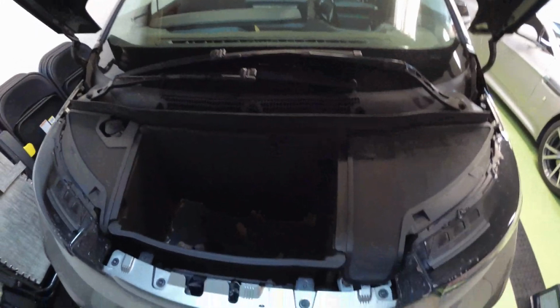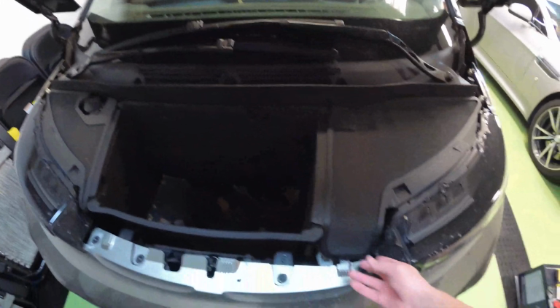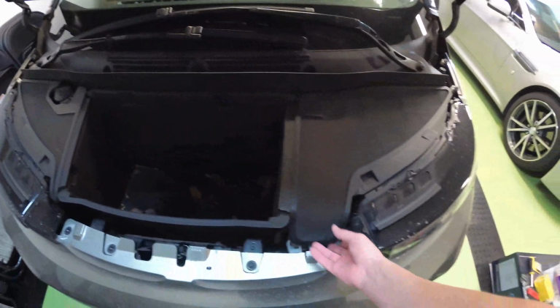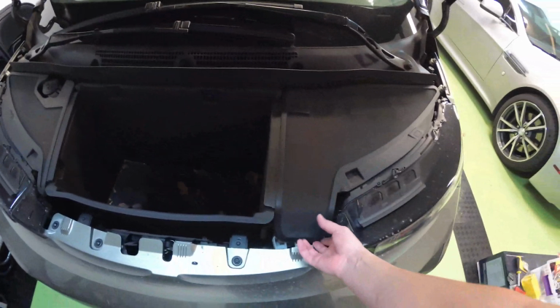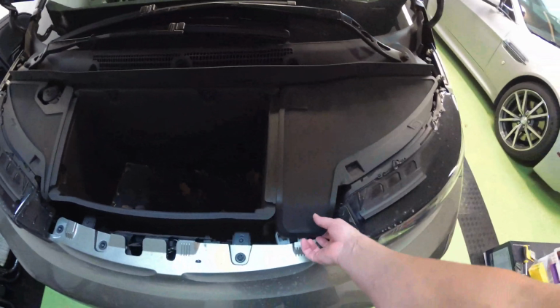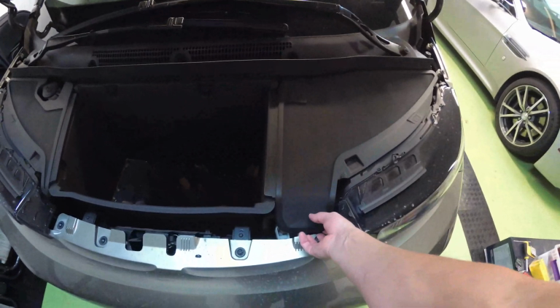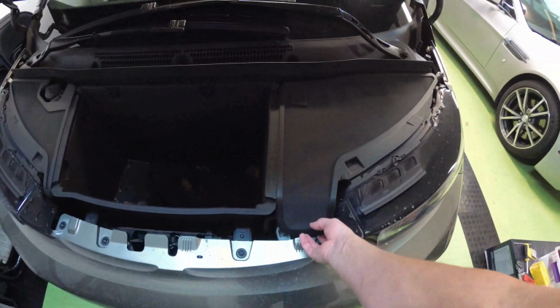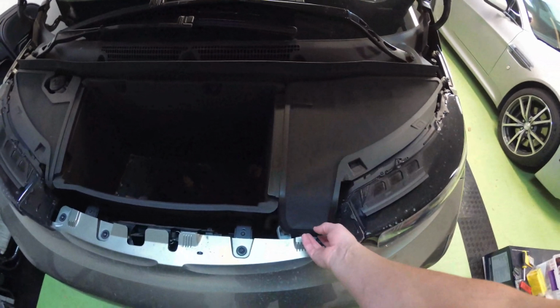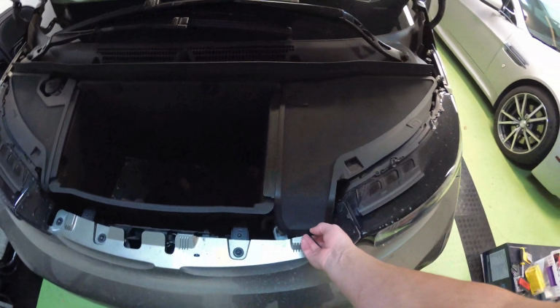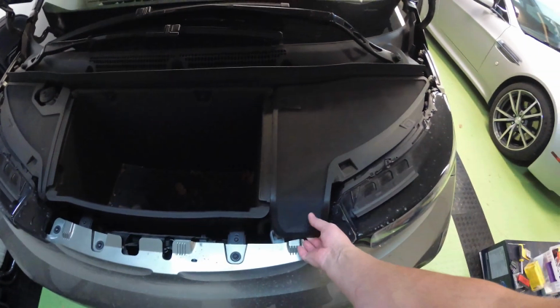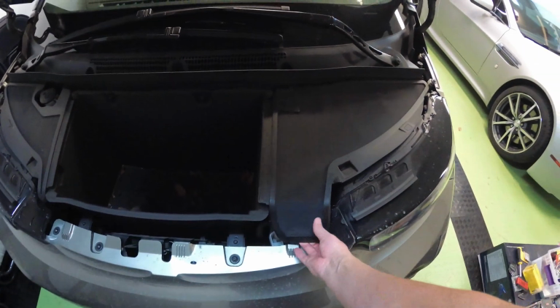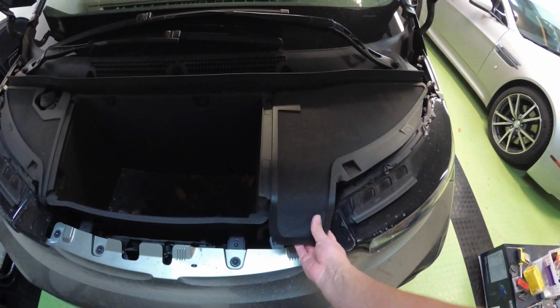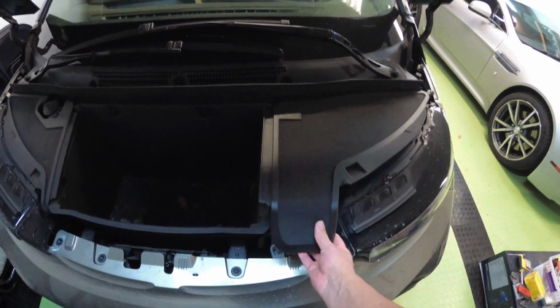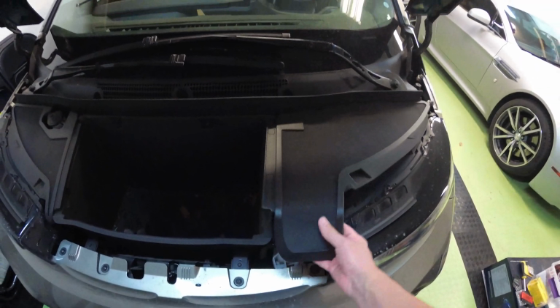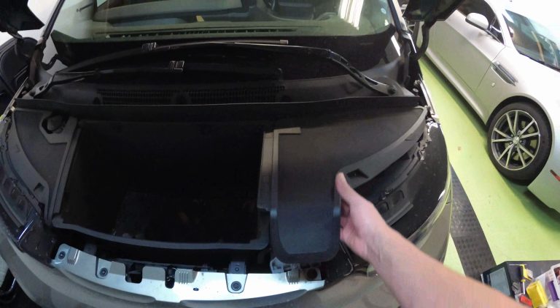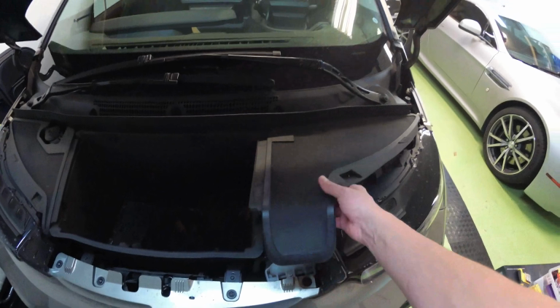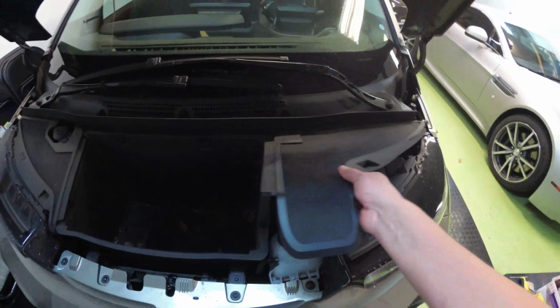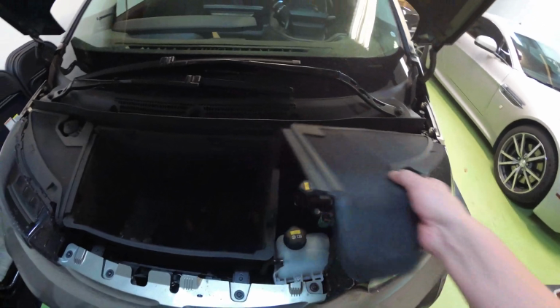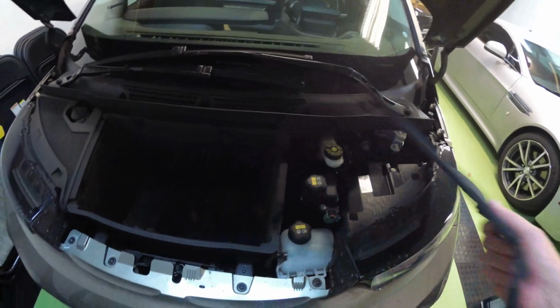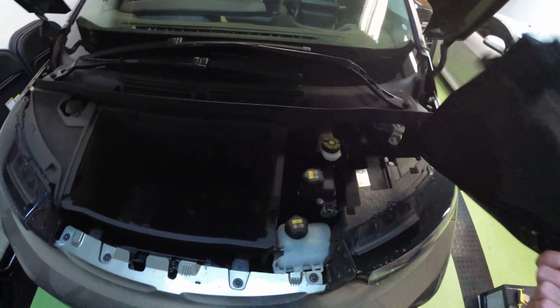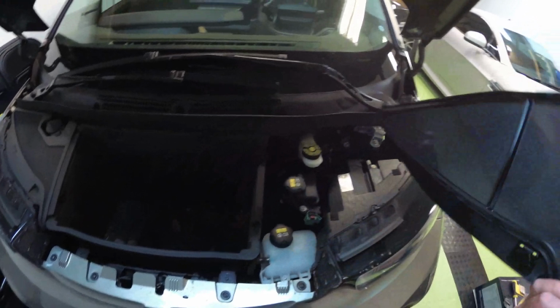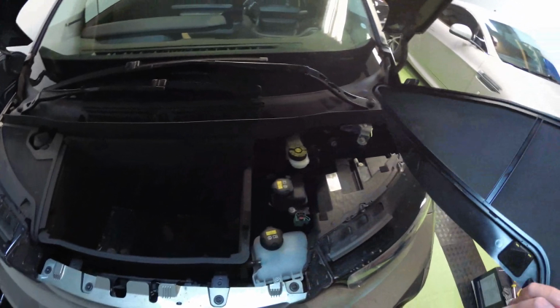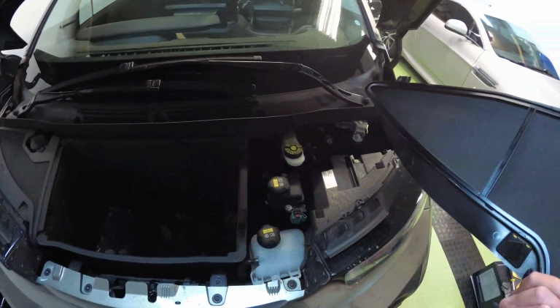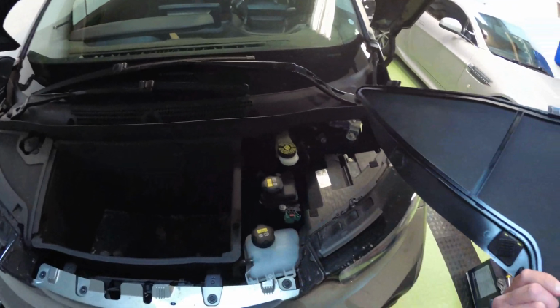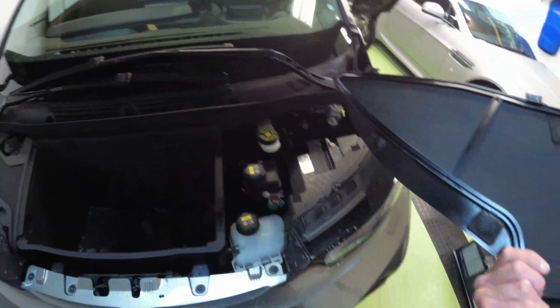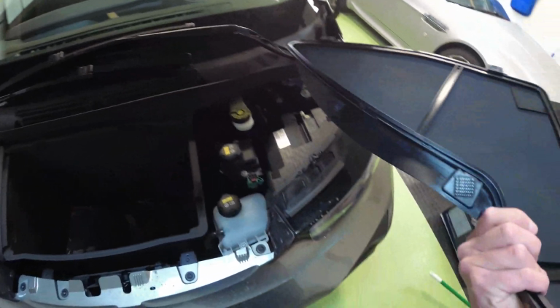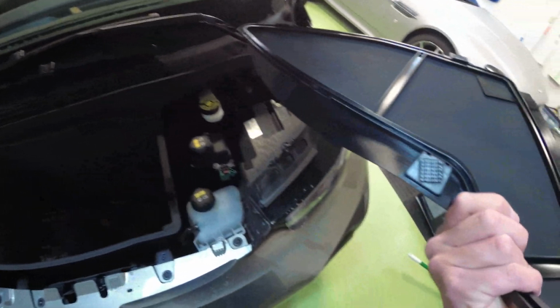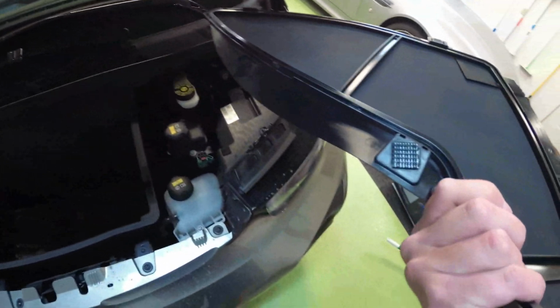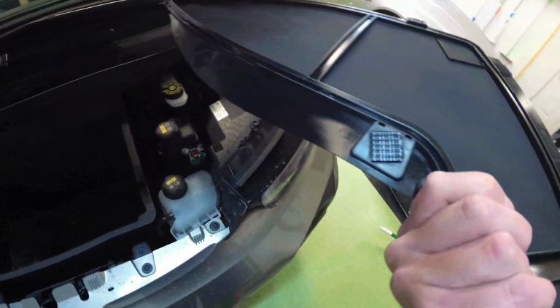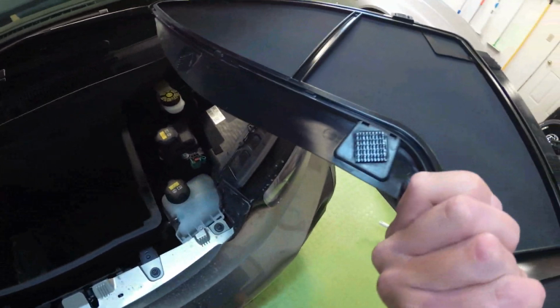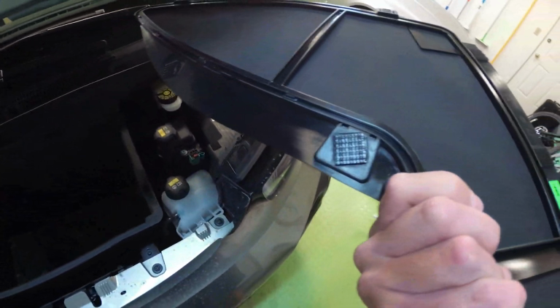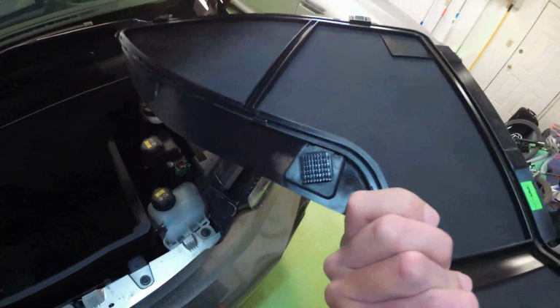Once you do that, get these panels off. They just kind of come off — they're like Velcroed on.